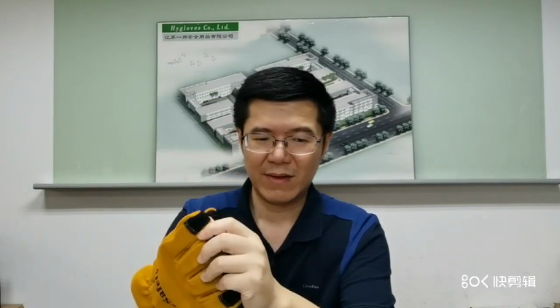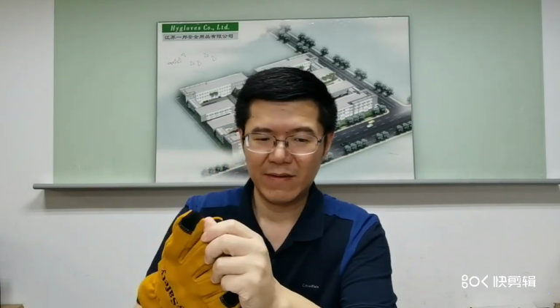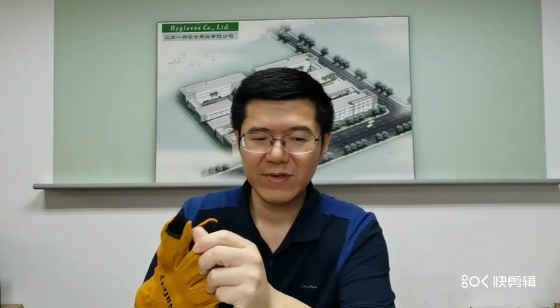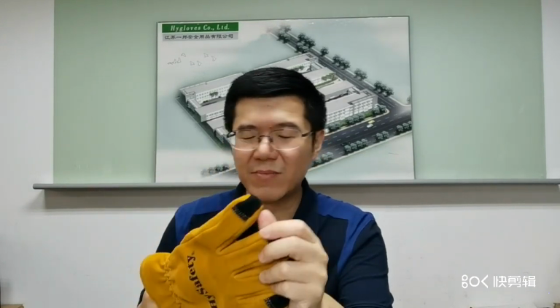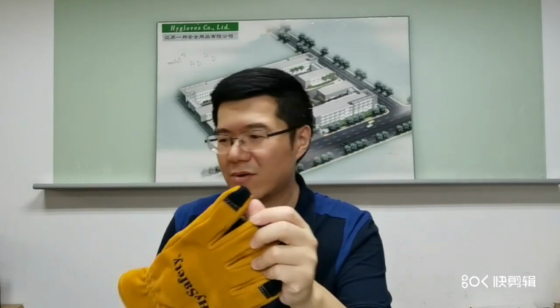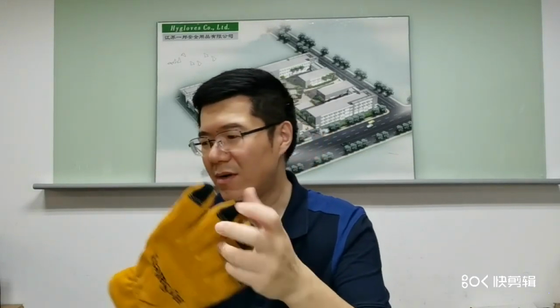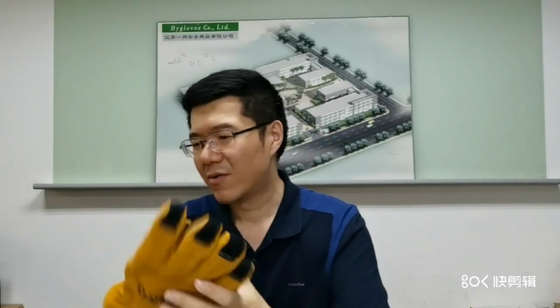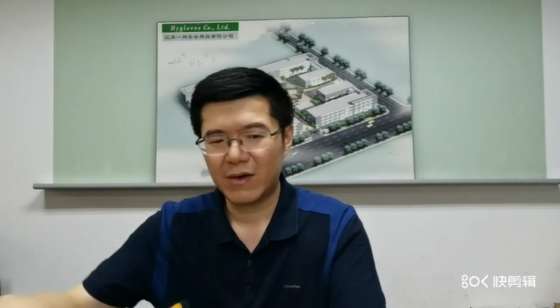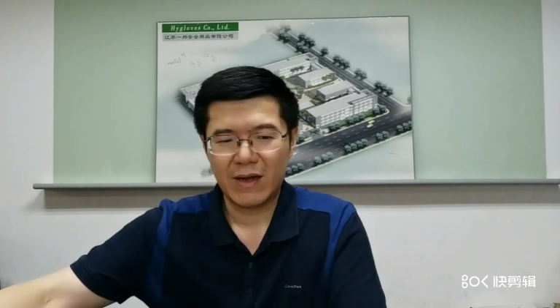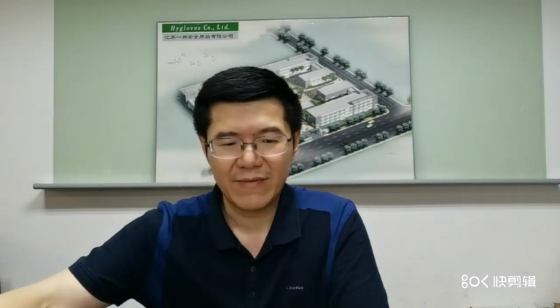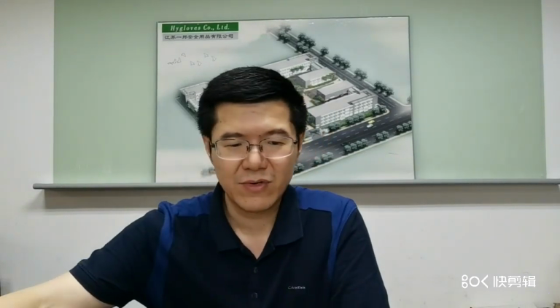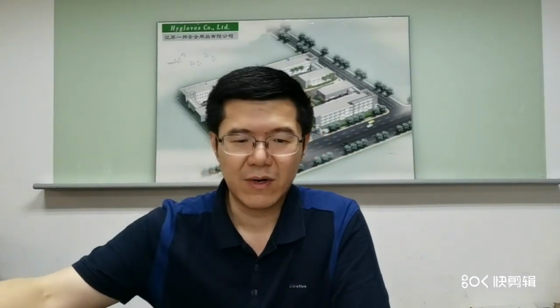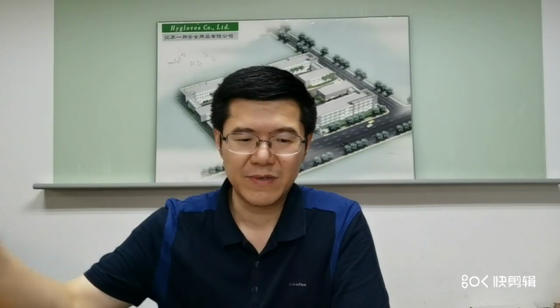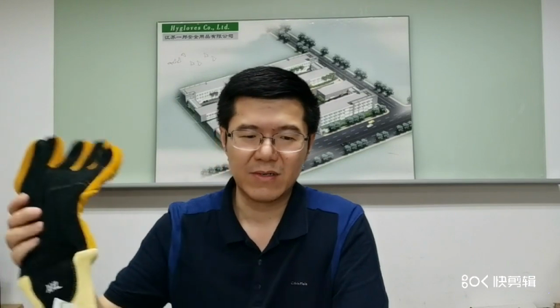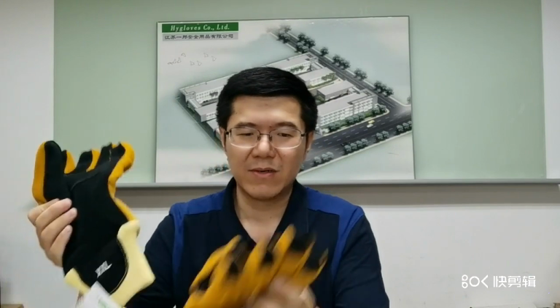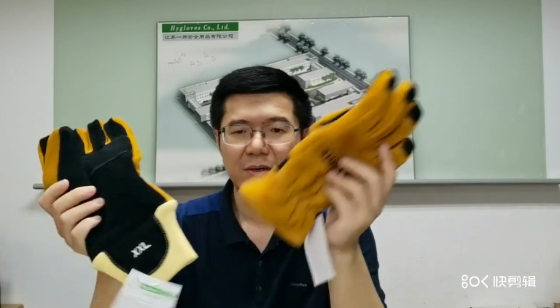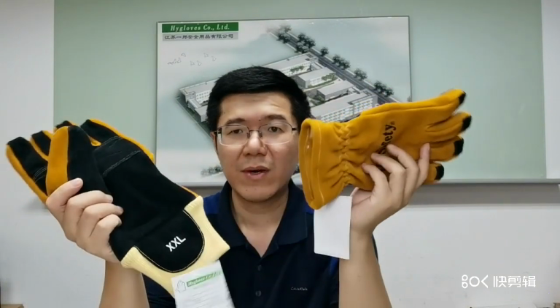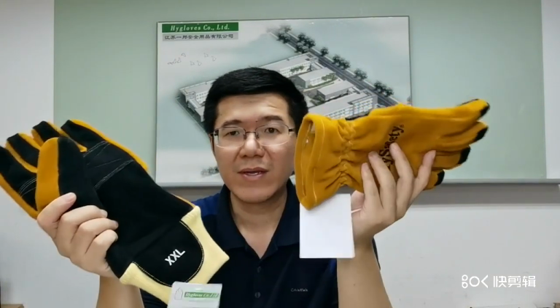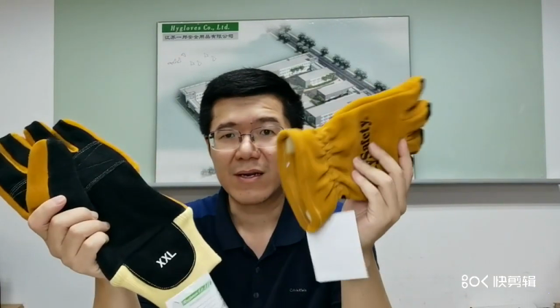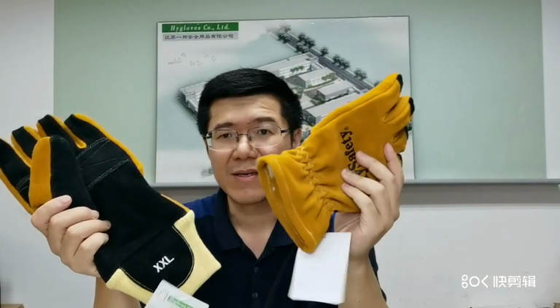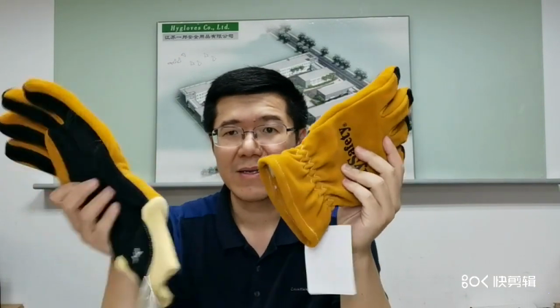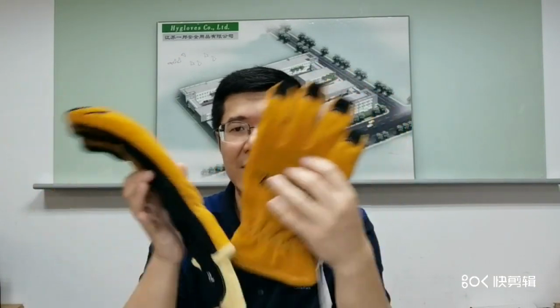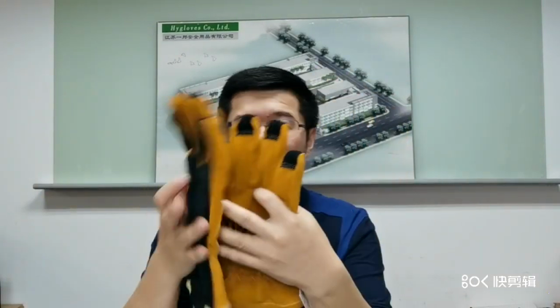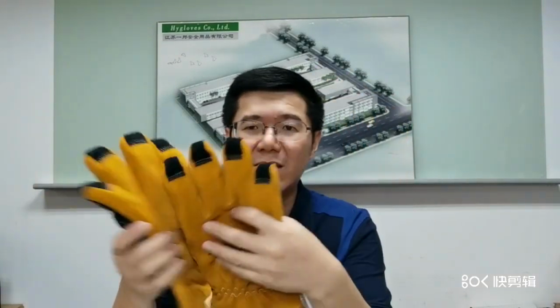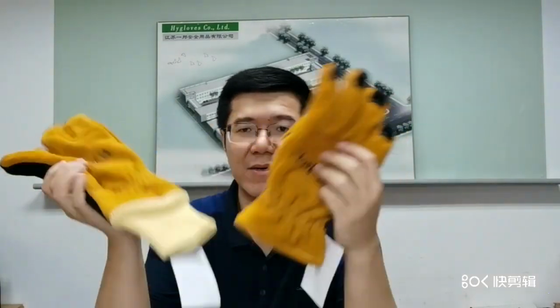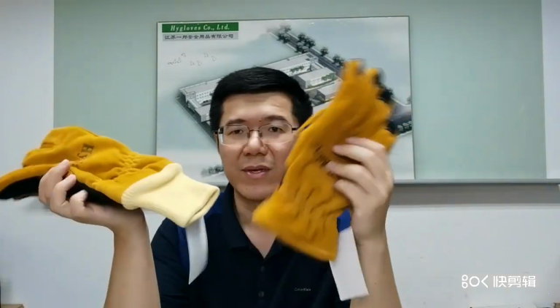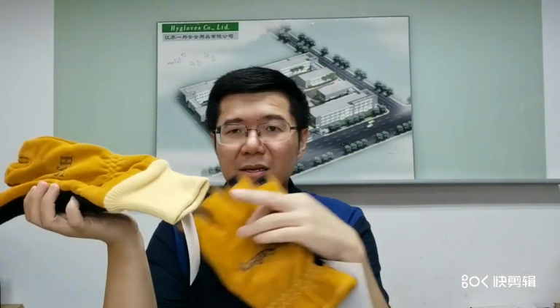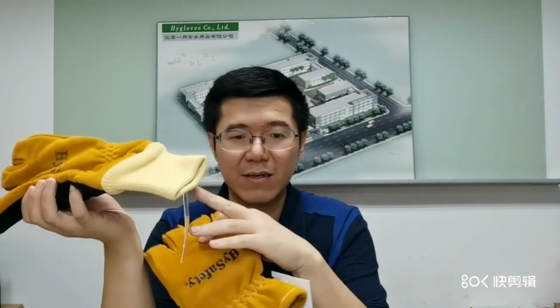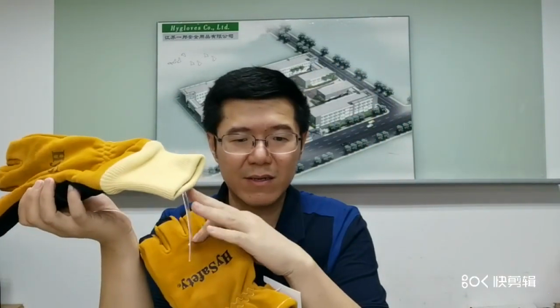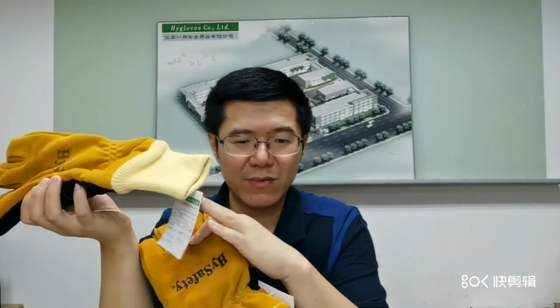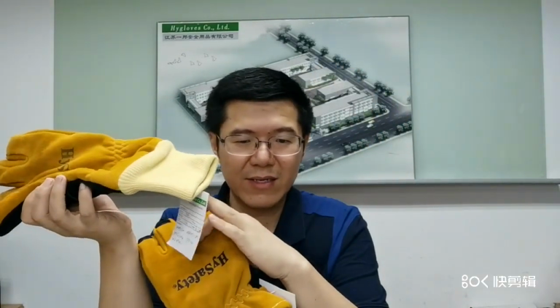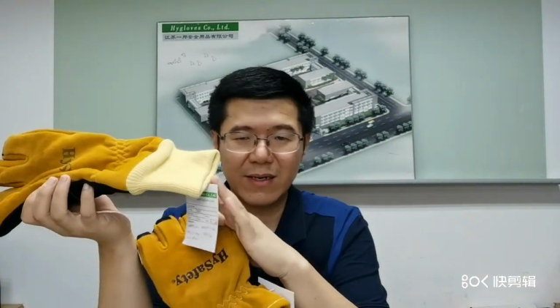For this model, we have two options: one with the gauntlet and another with the wristlet.